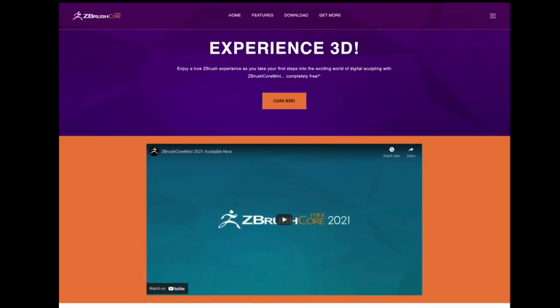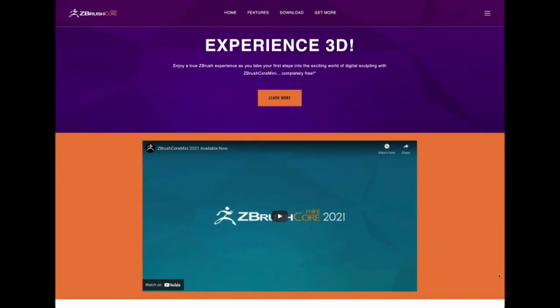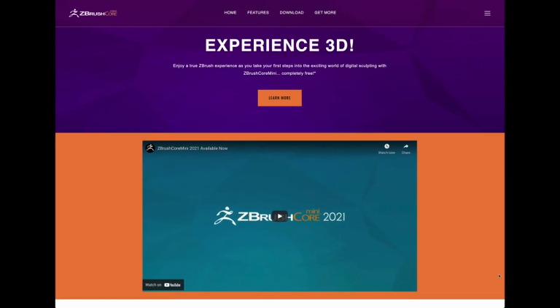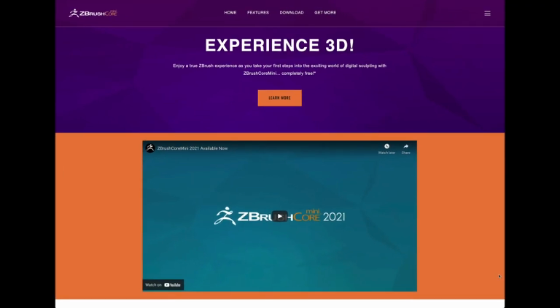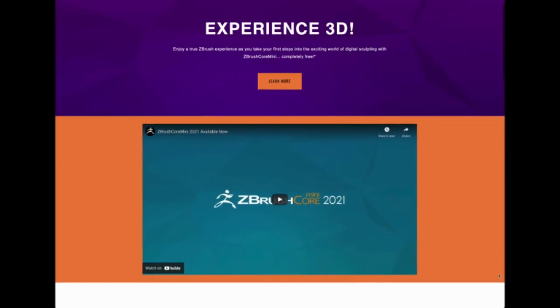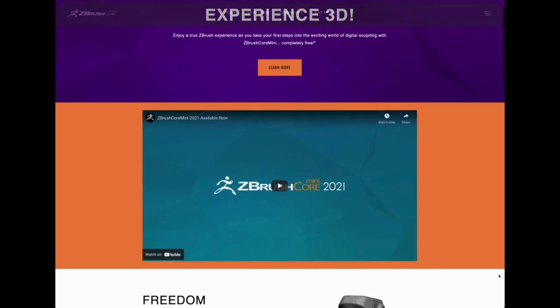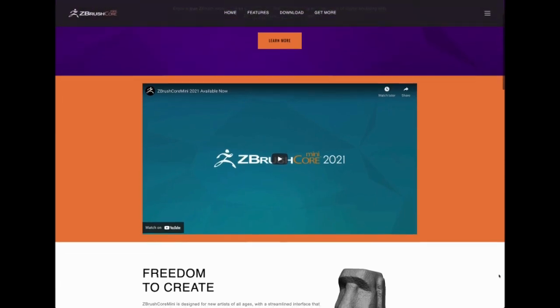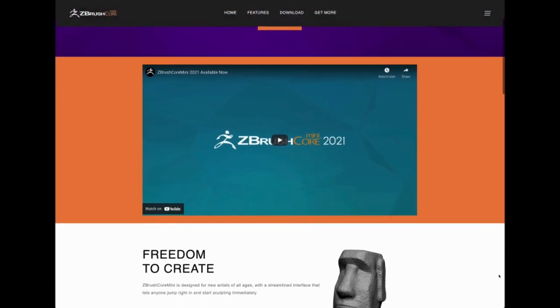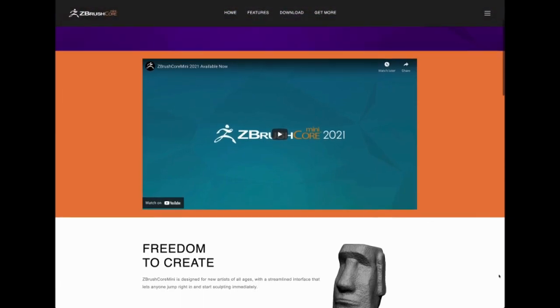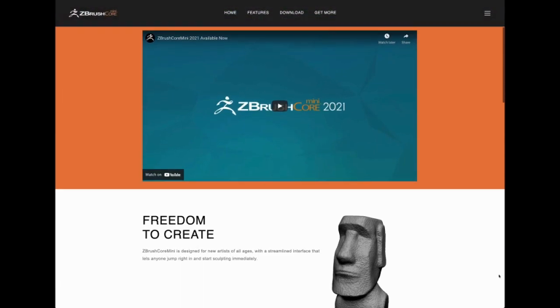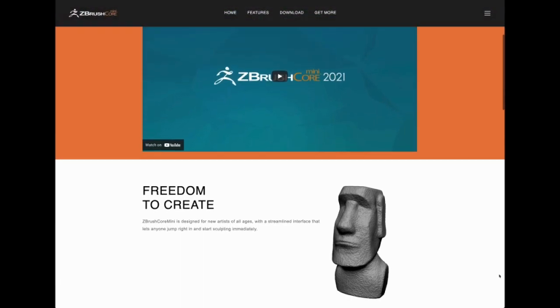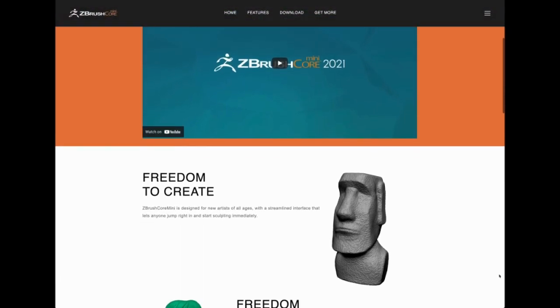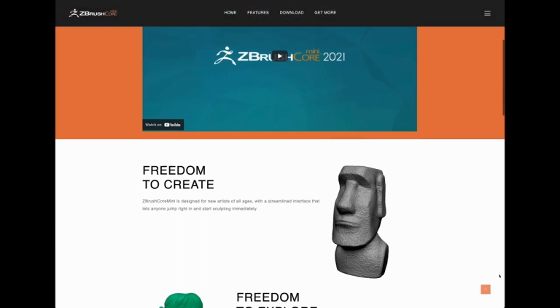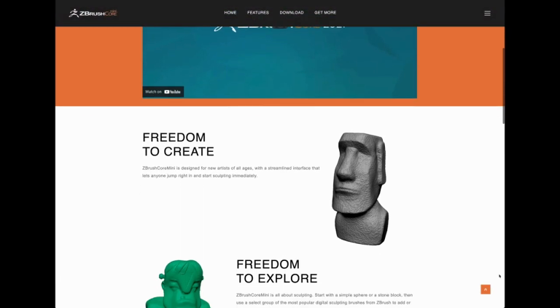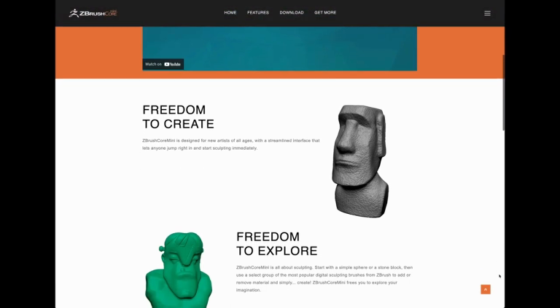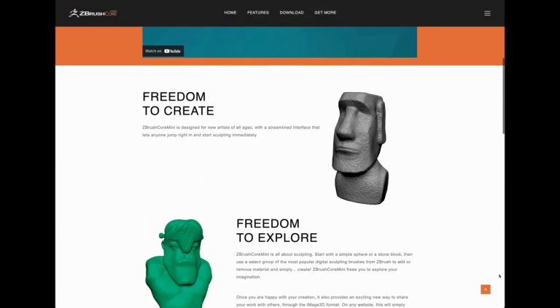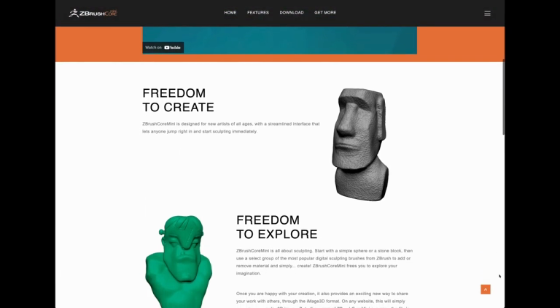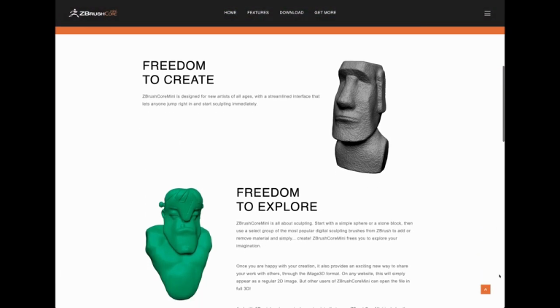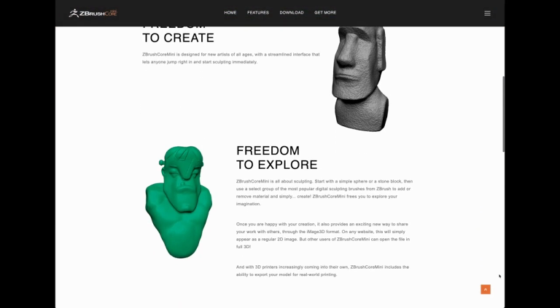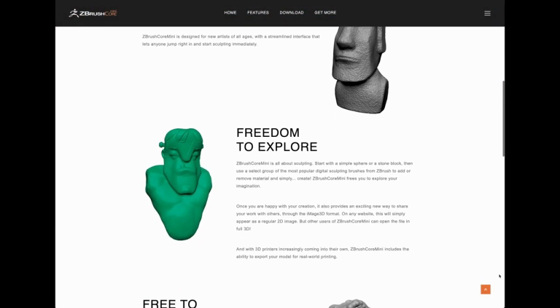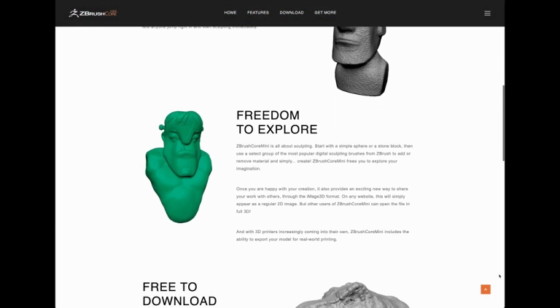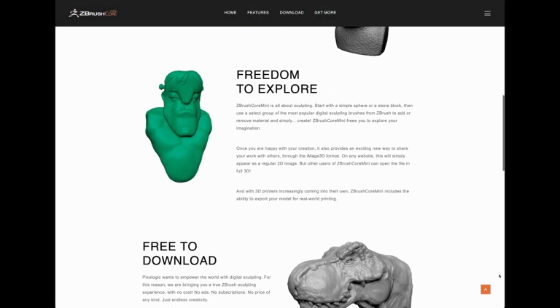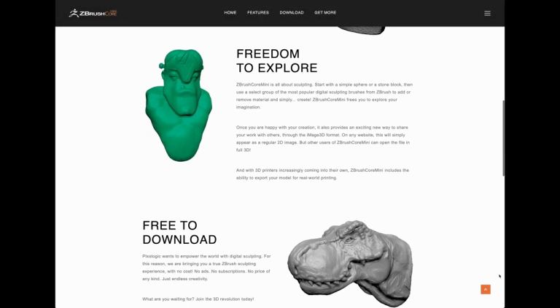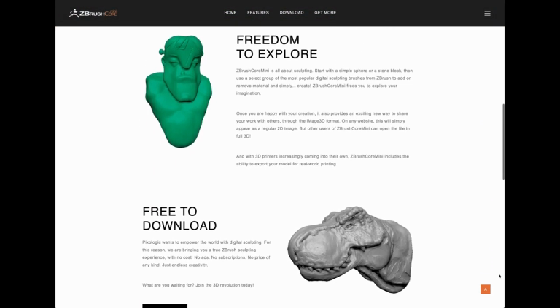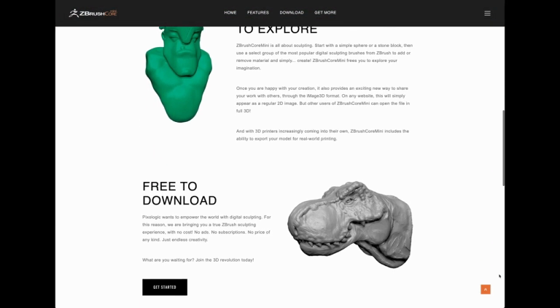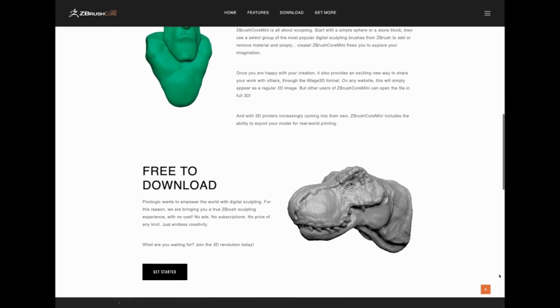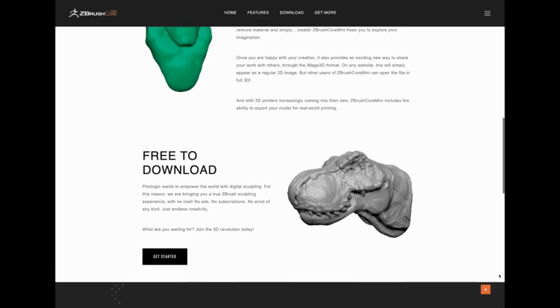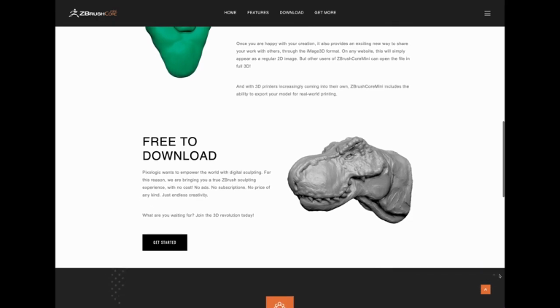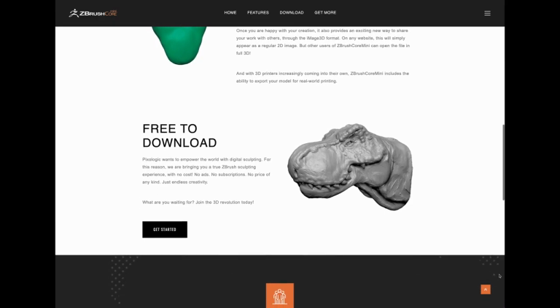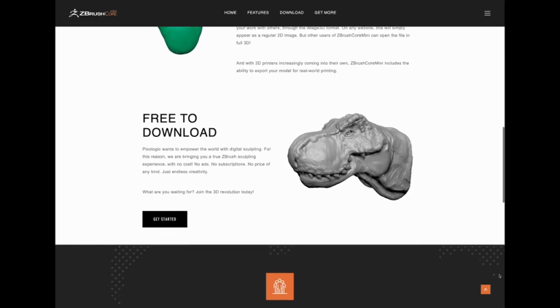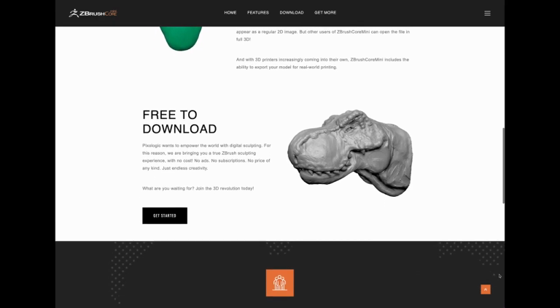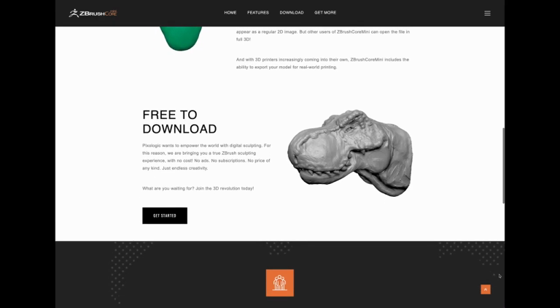Oh wow, this 3D digital sculpting software looks cool. And it's free? I gotta try it out.